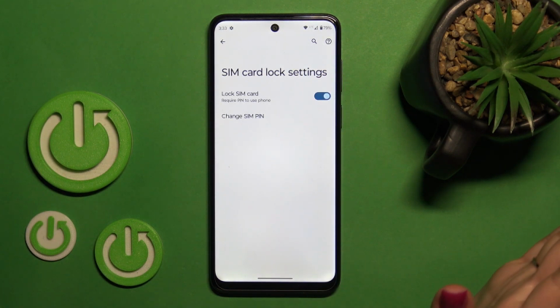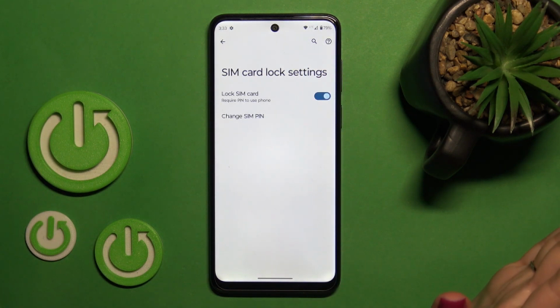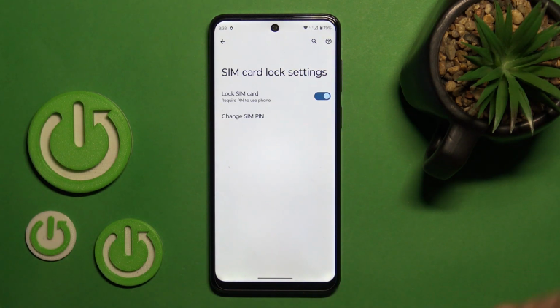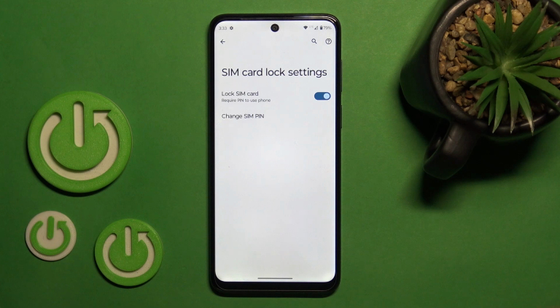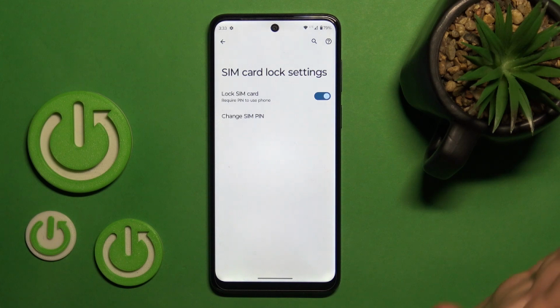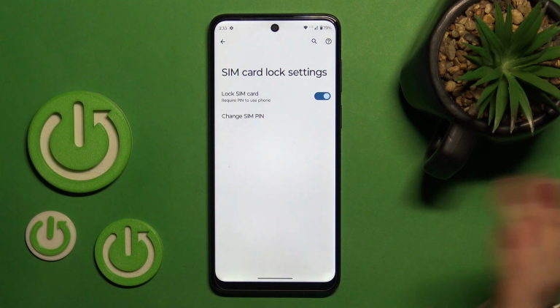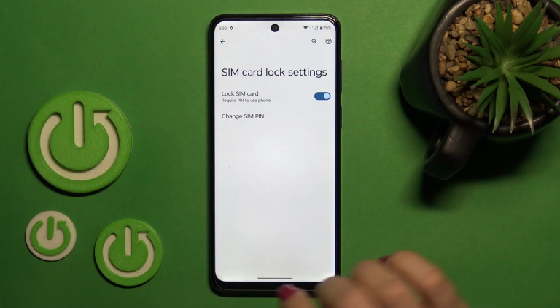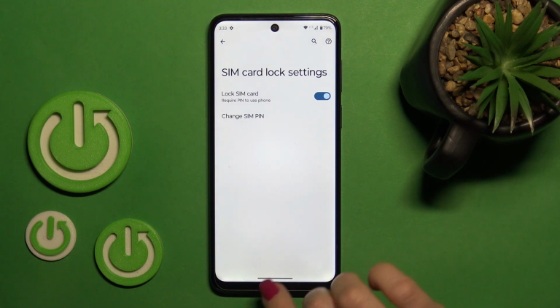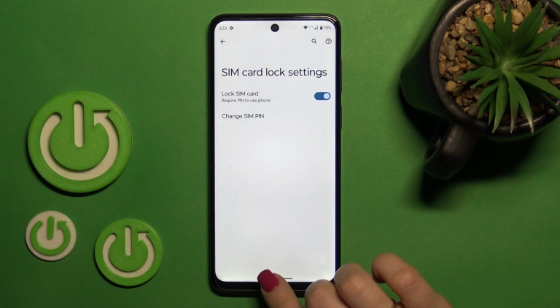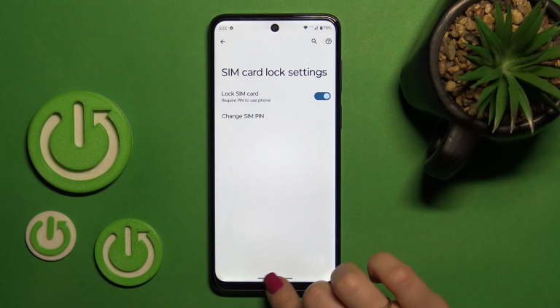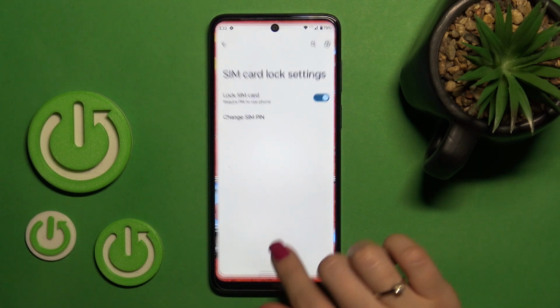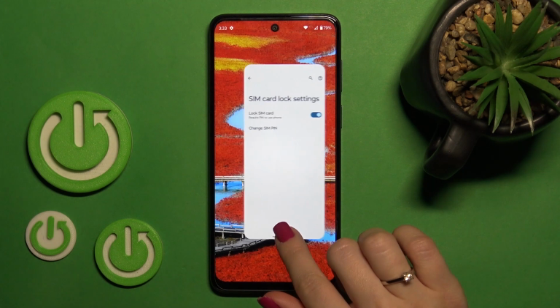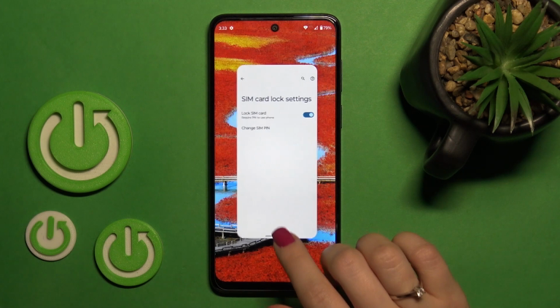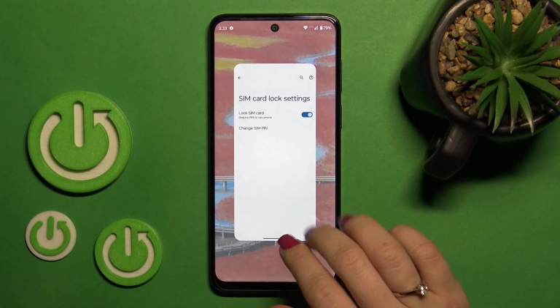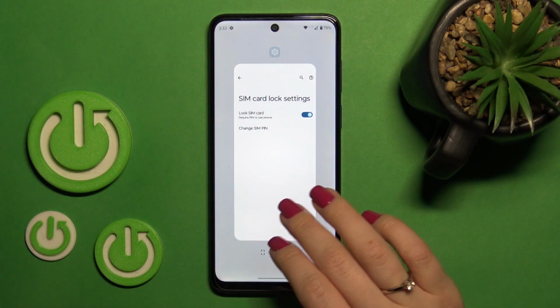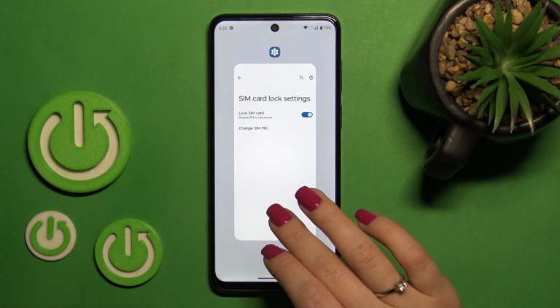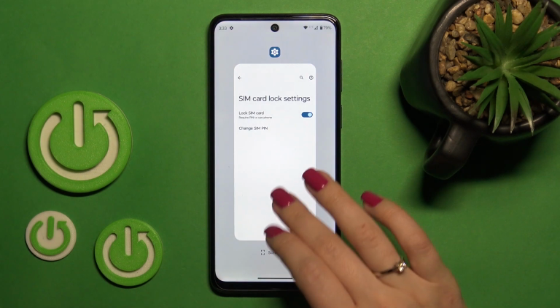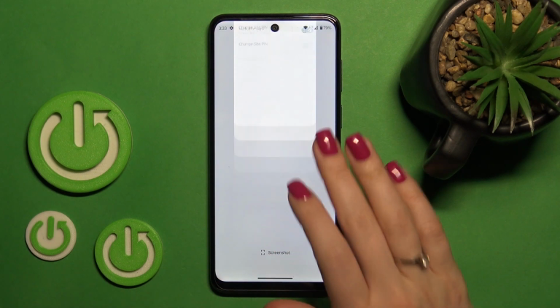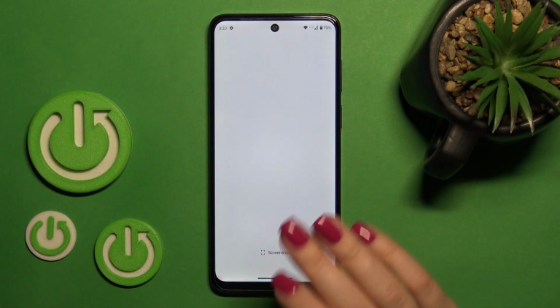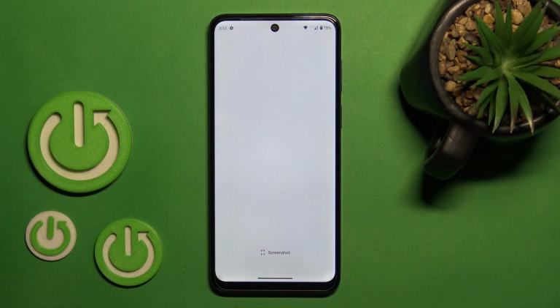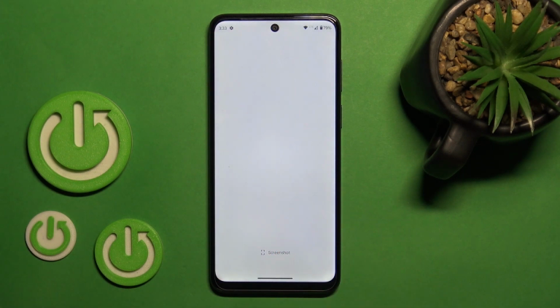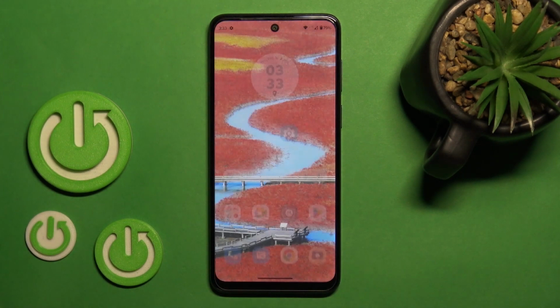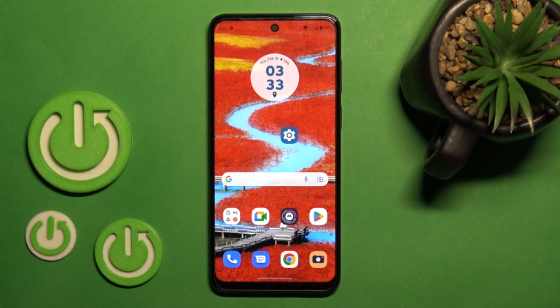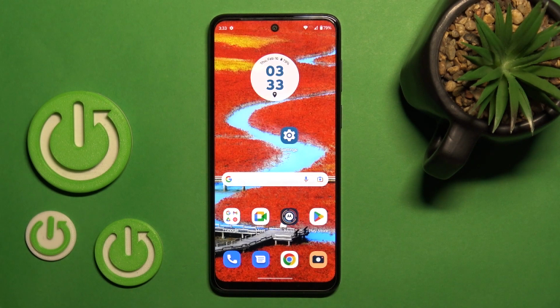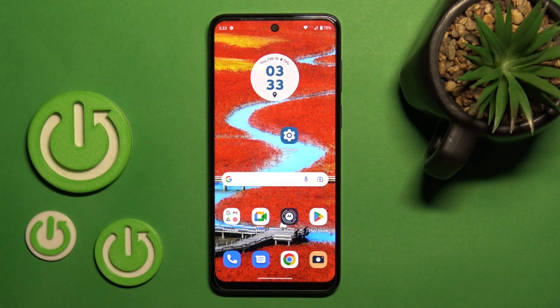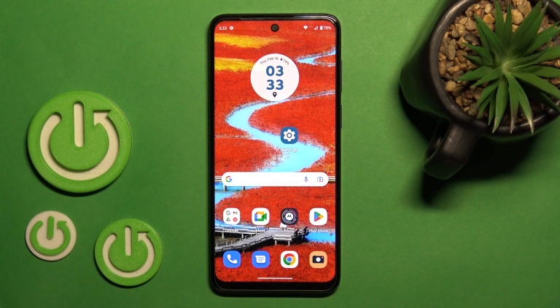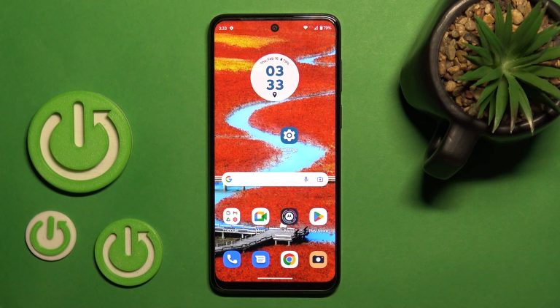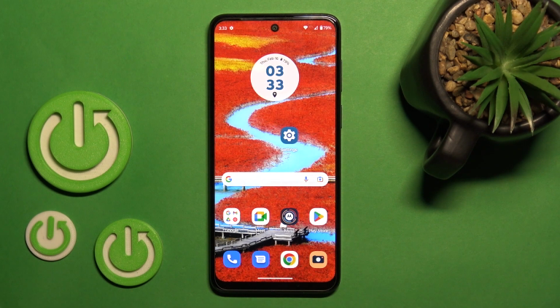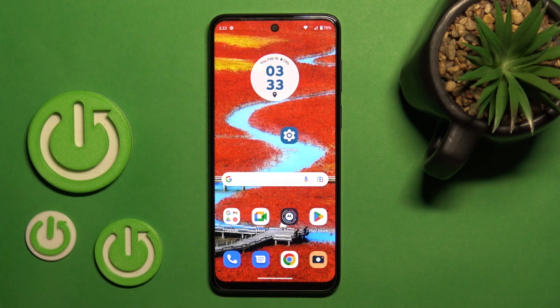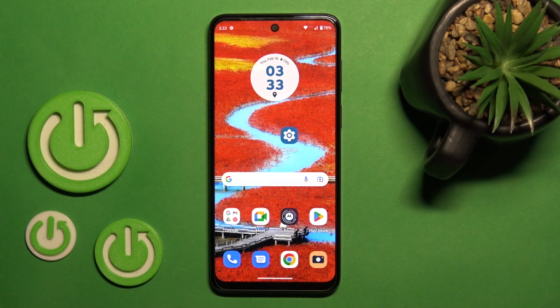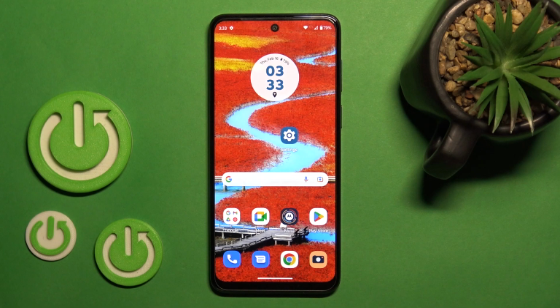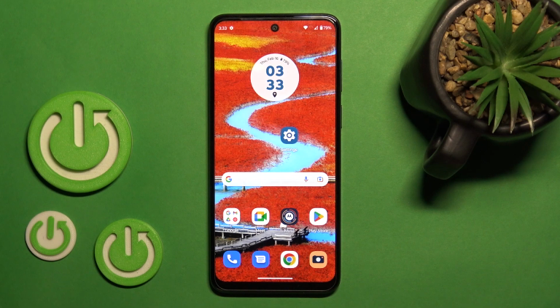This means that we have successfully locked our SIM card with the pin code. That's it.